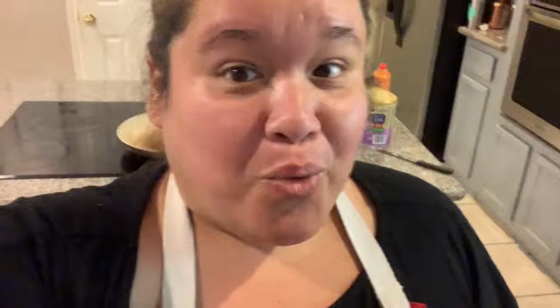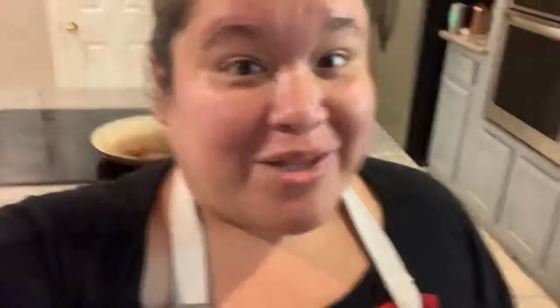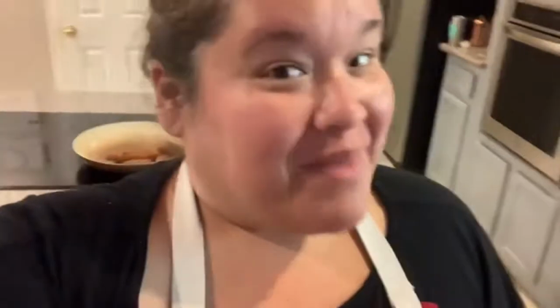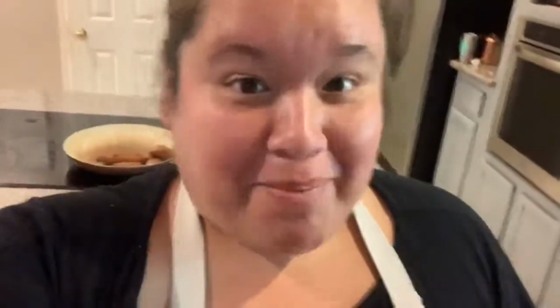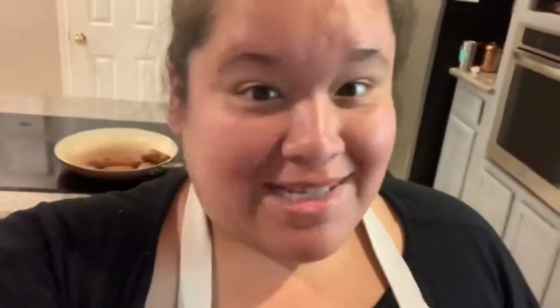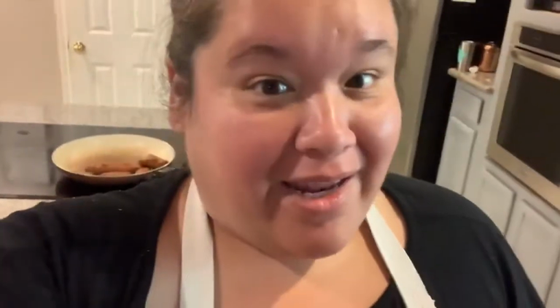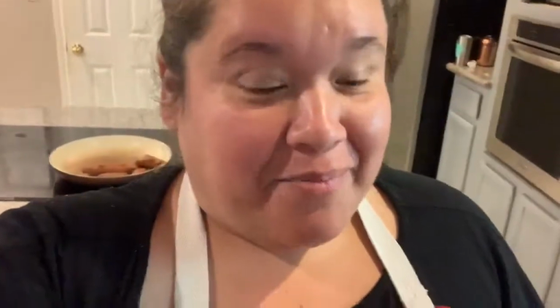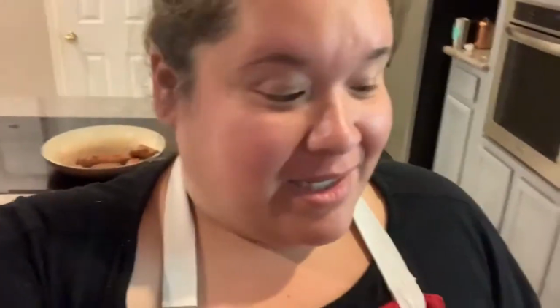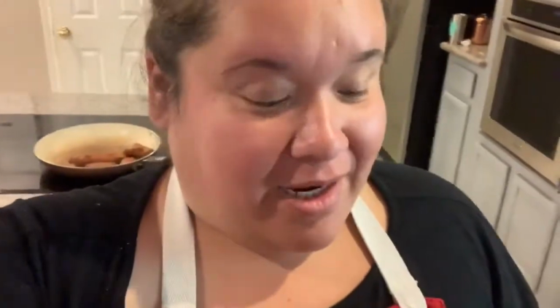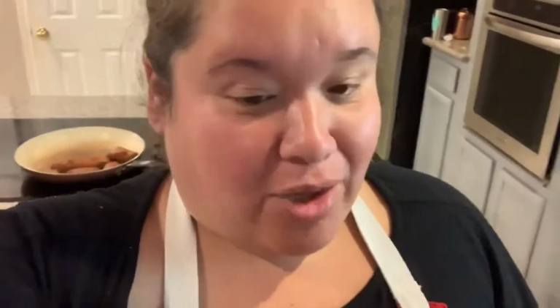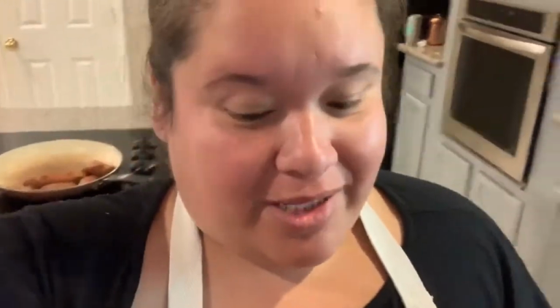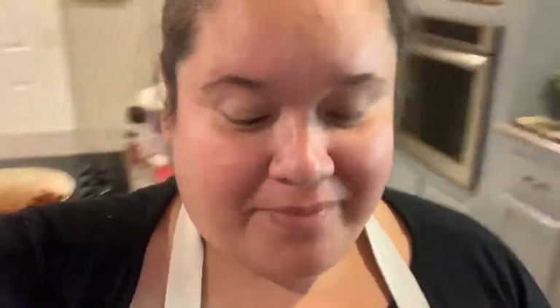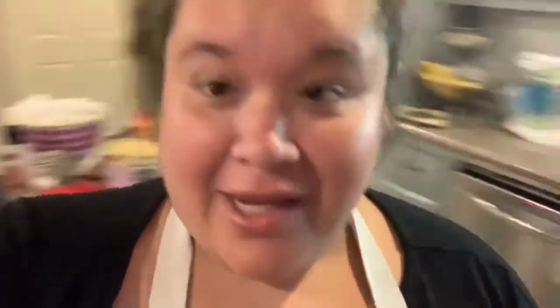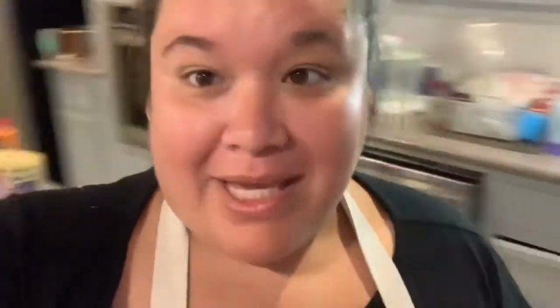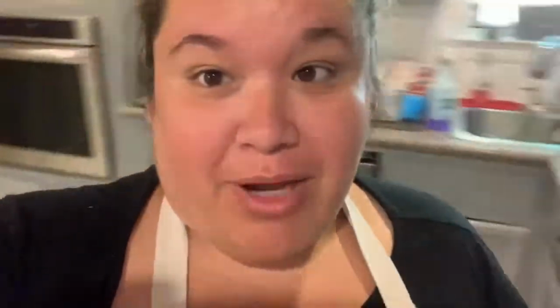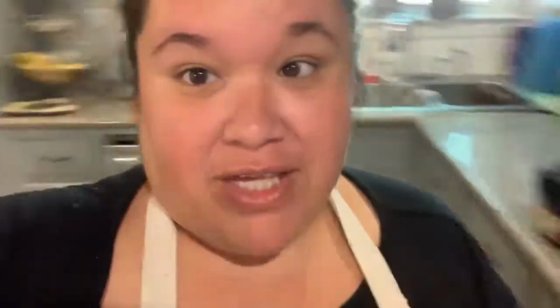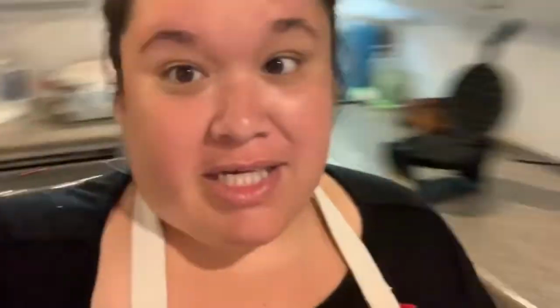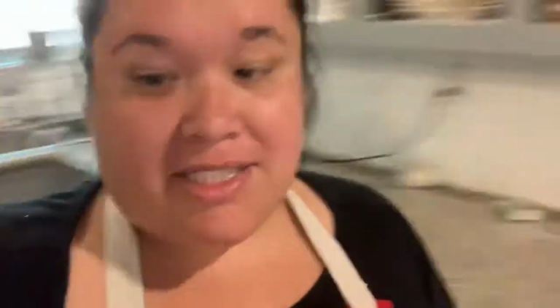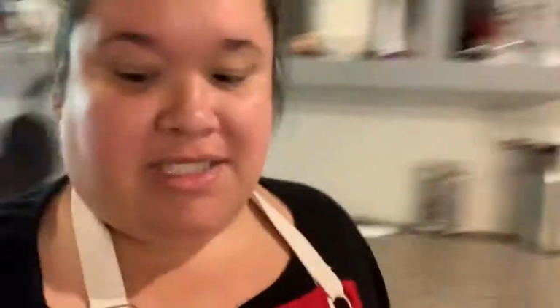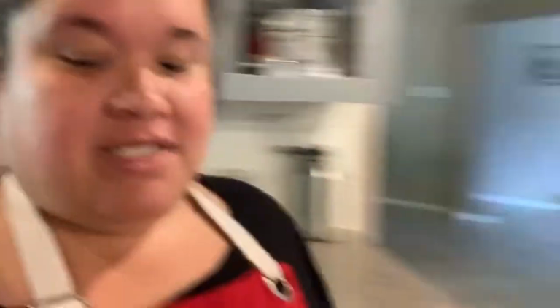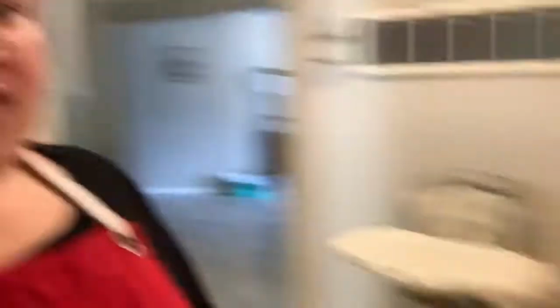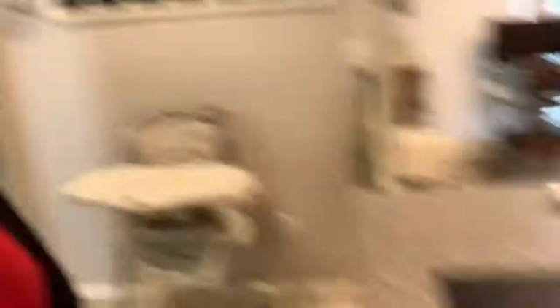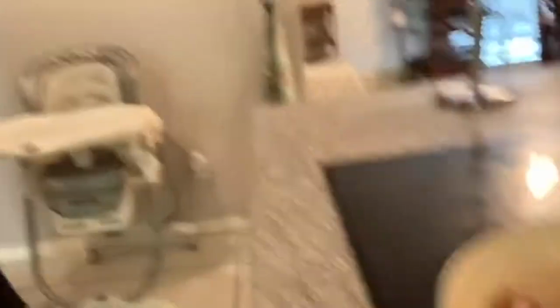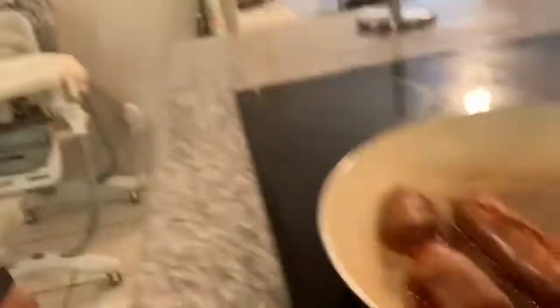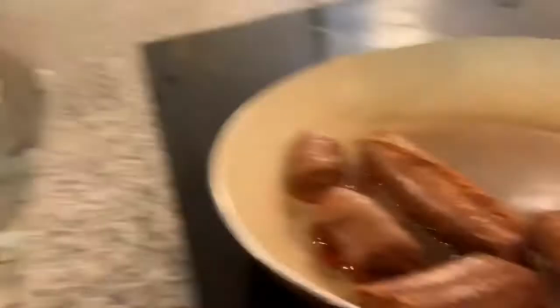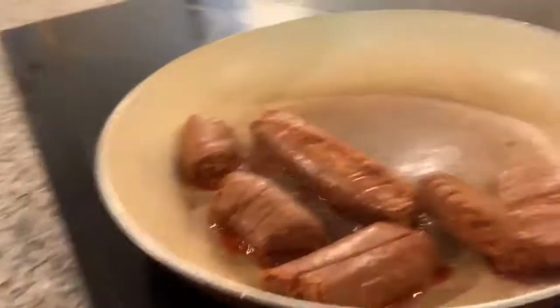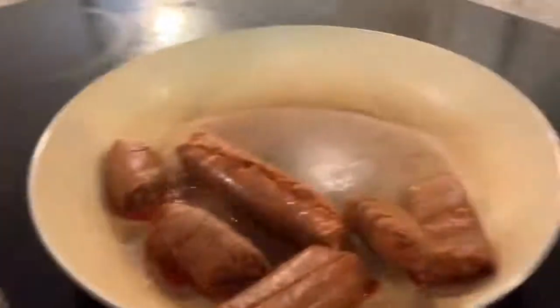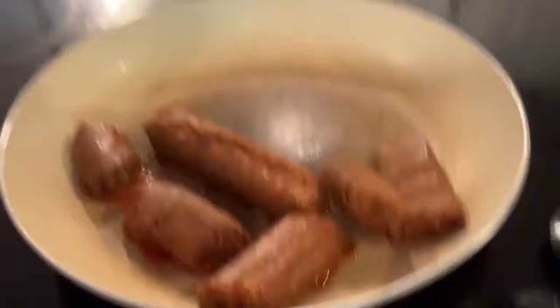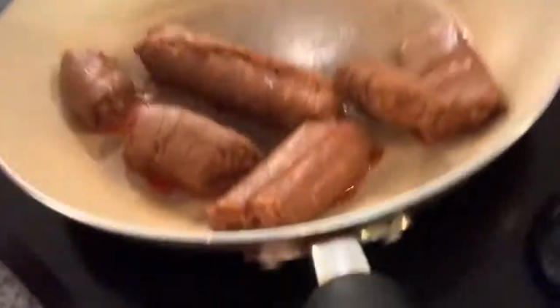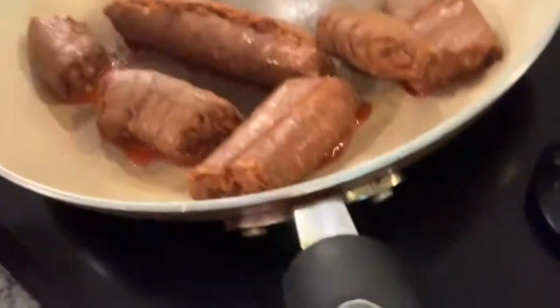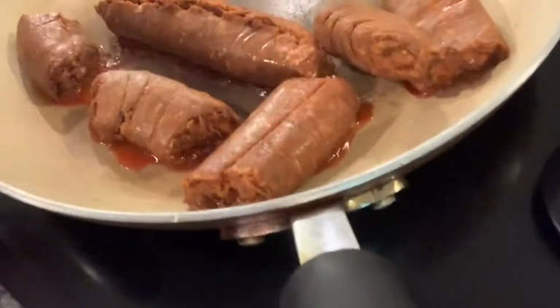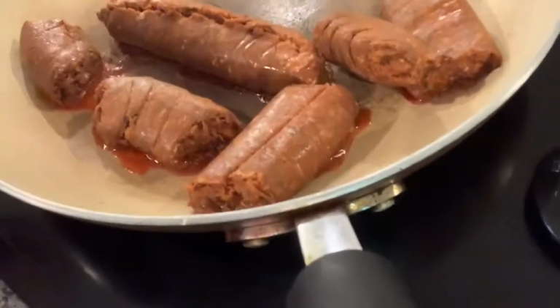Well, happy Sunday! It's Sunday already and I'm making breakfast — some Mexican chorizo.